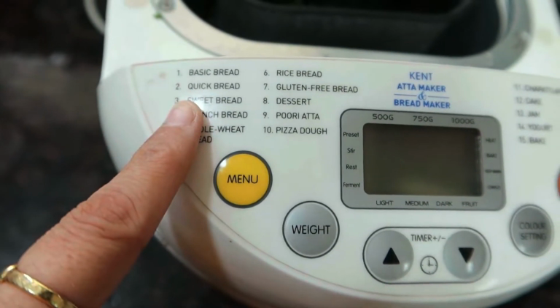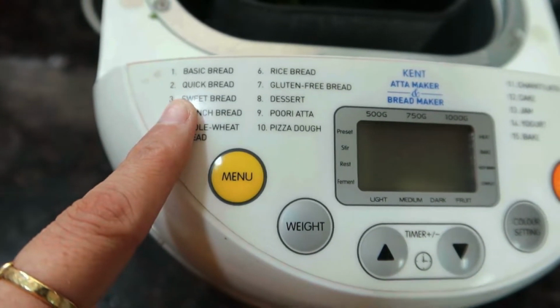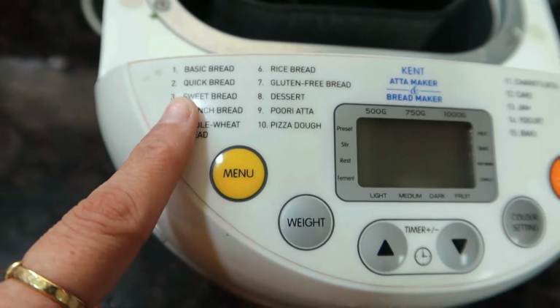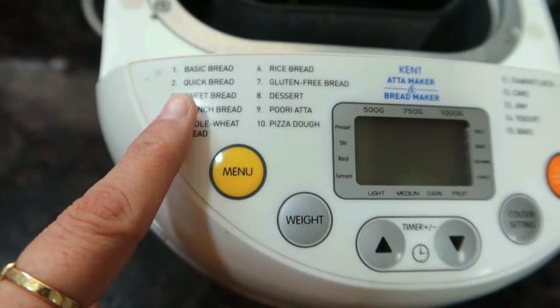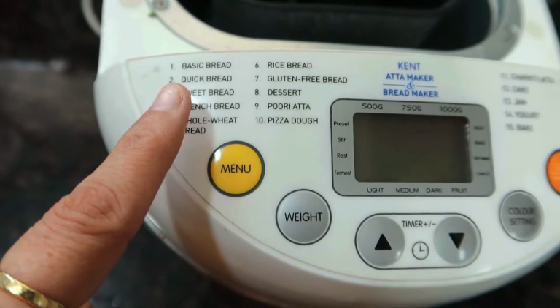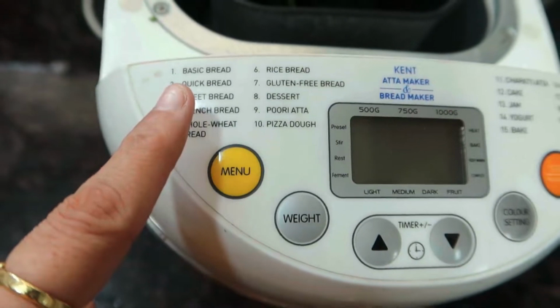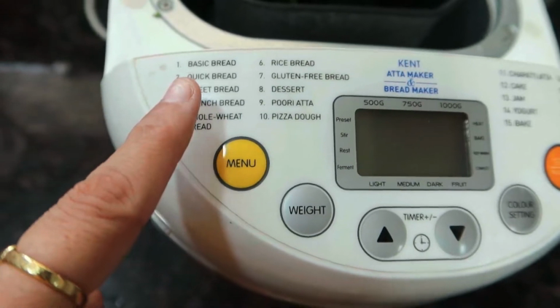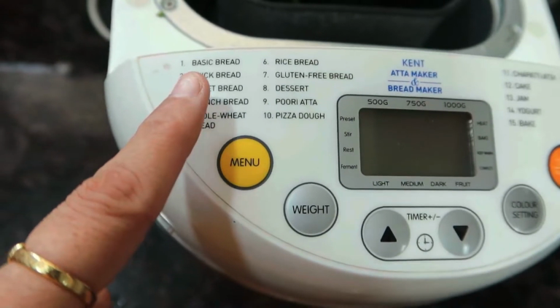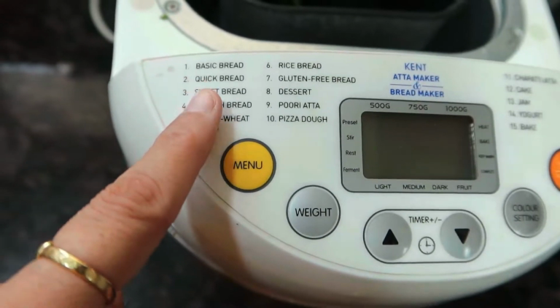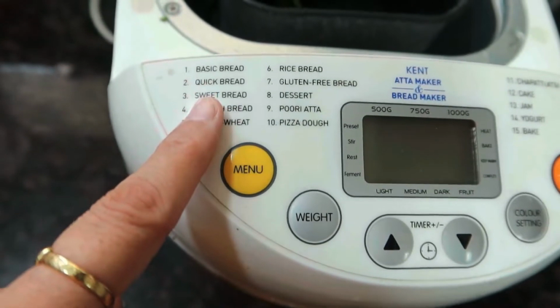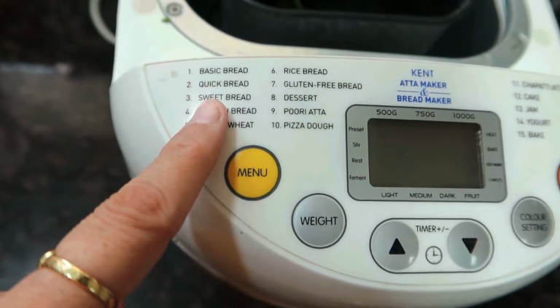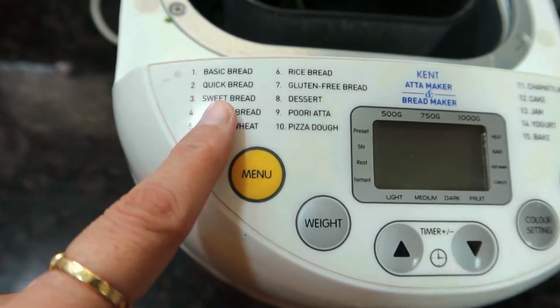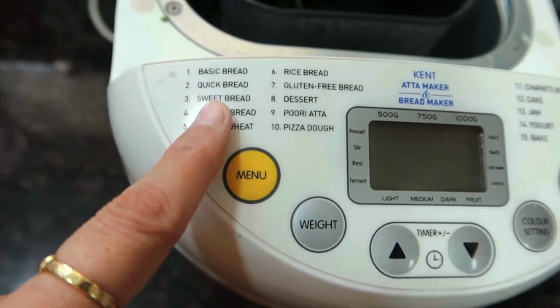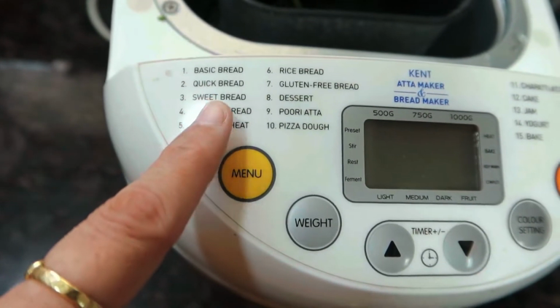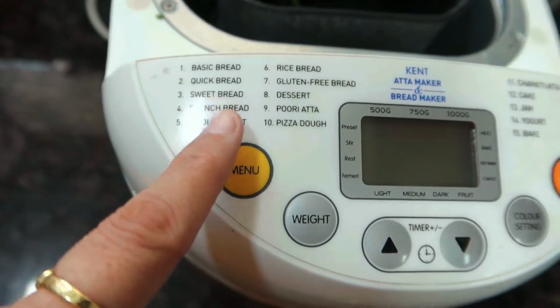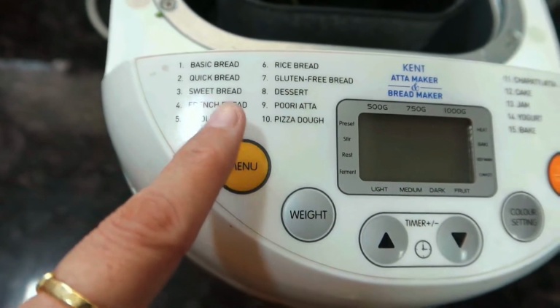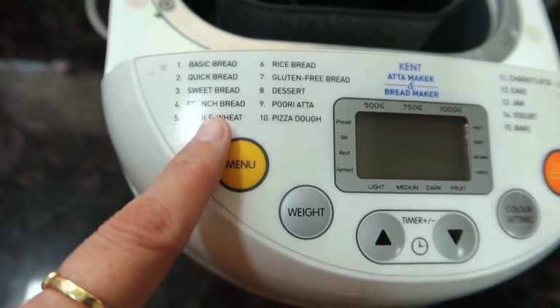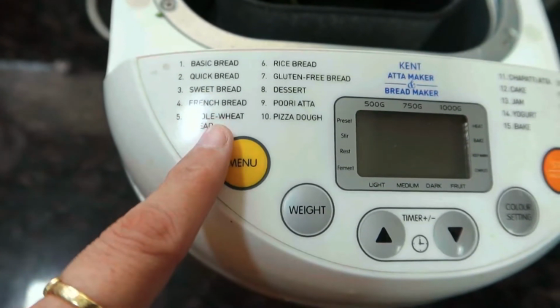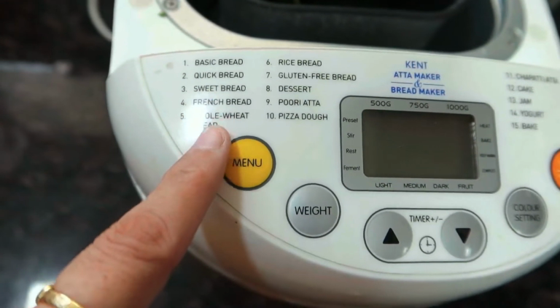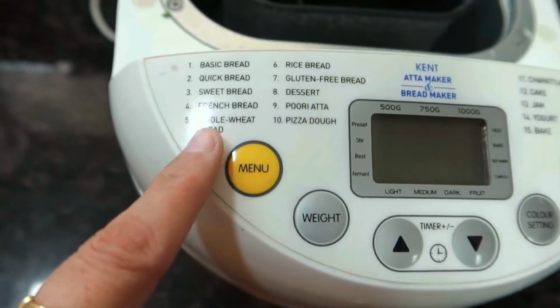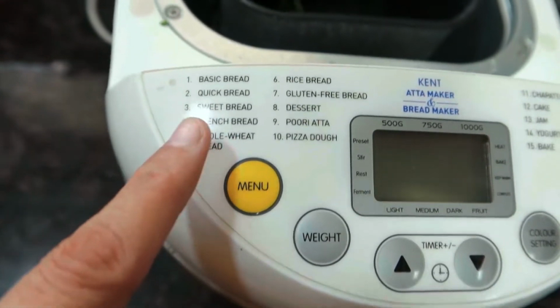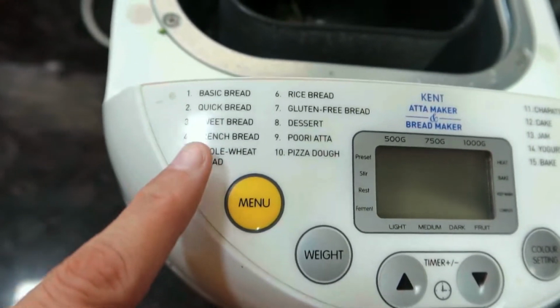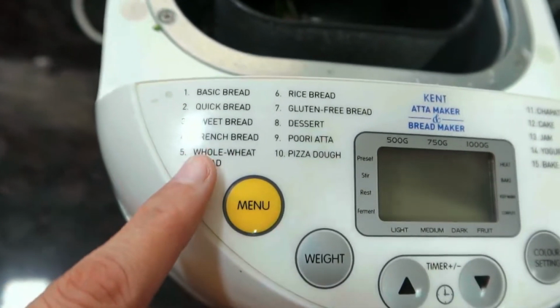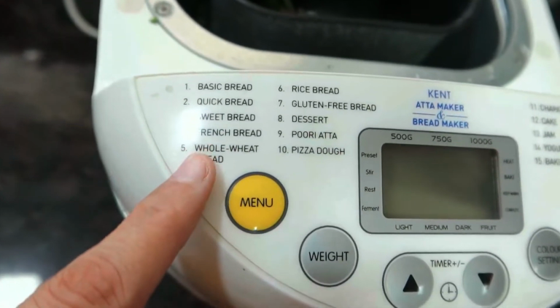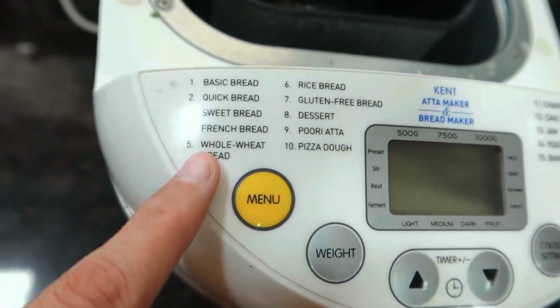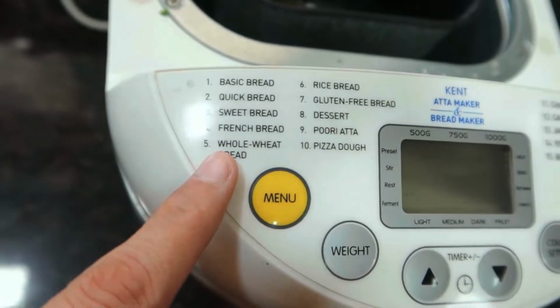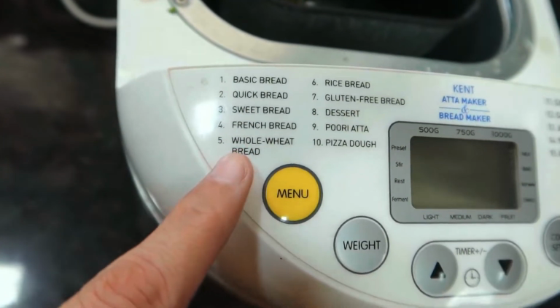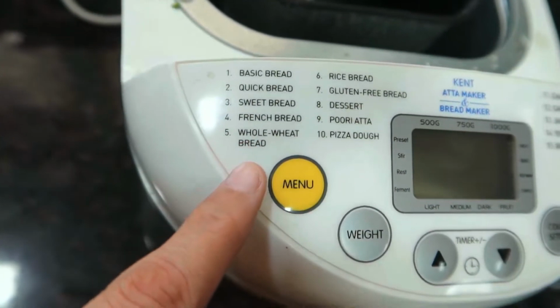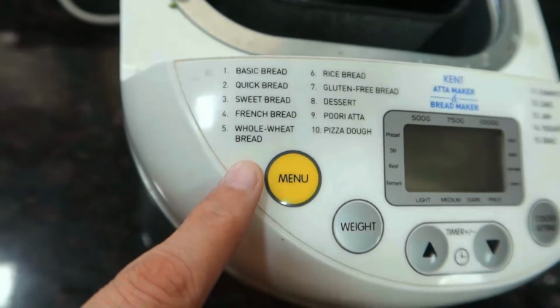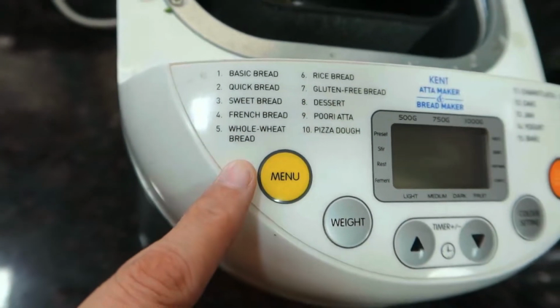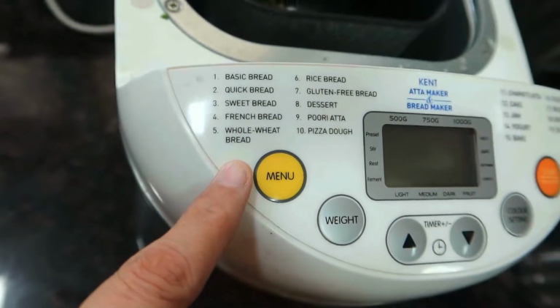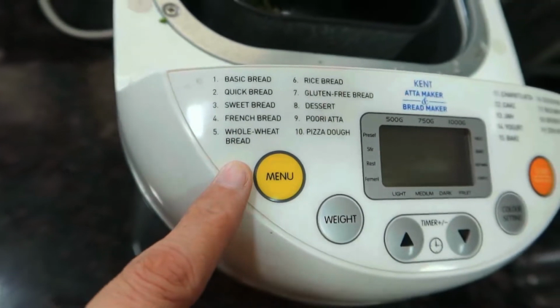This machine can make basic bread, sweet bread, French bread, and whole wheat bread.